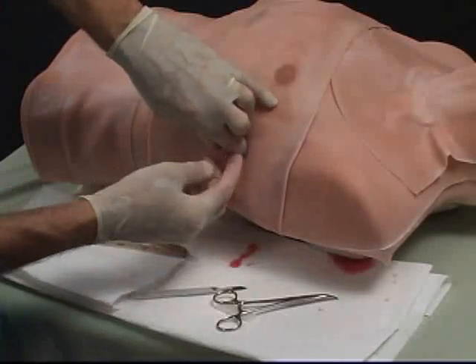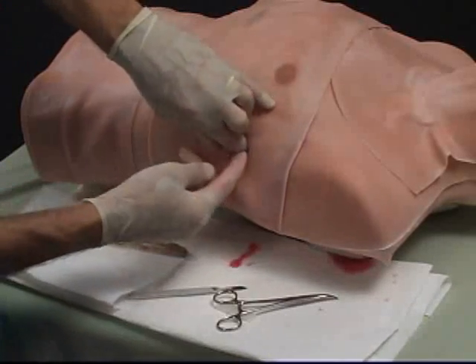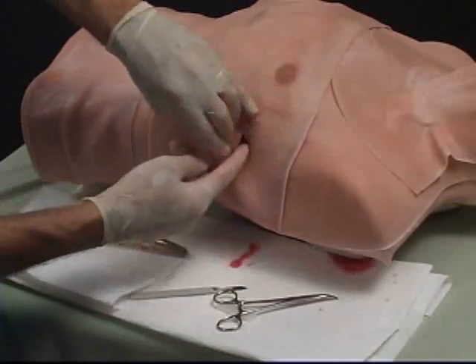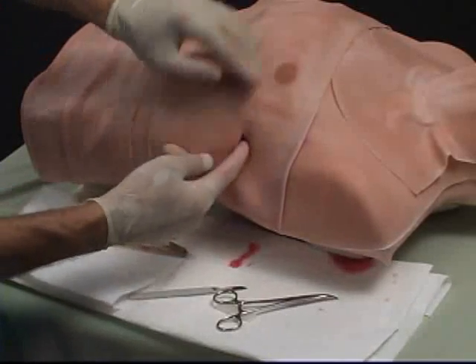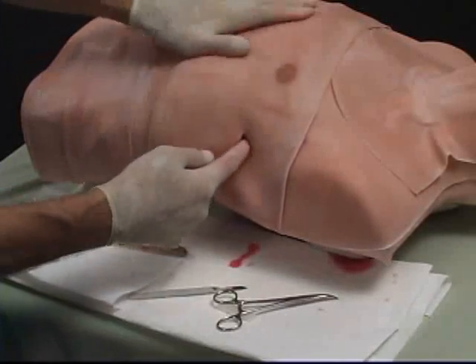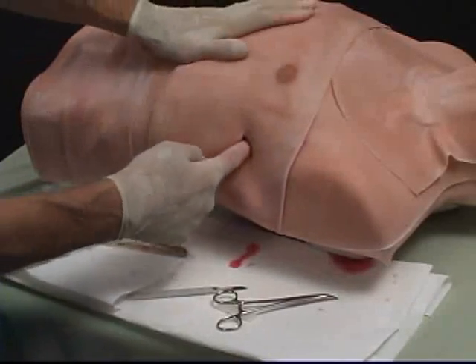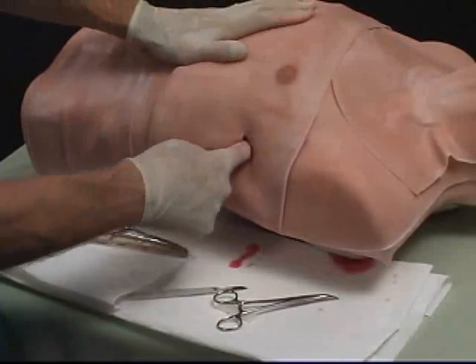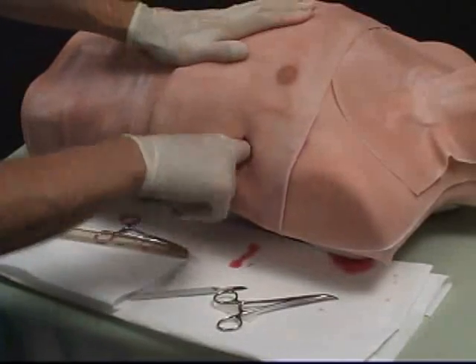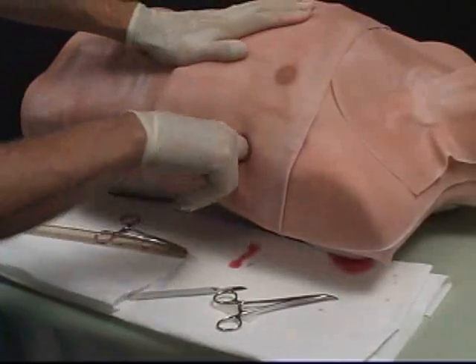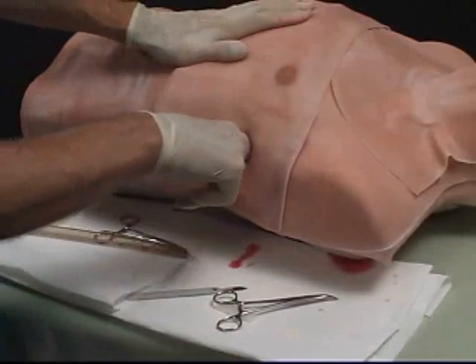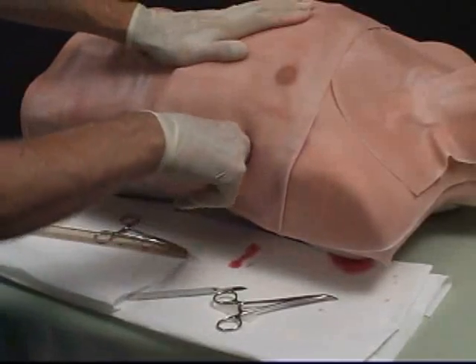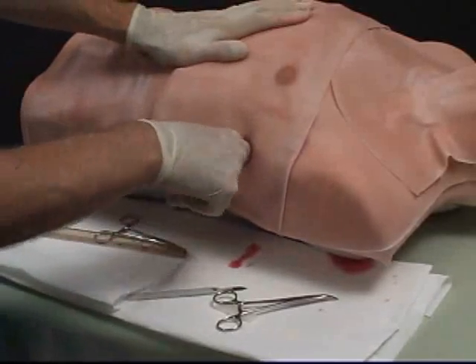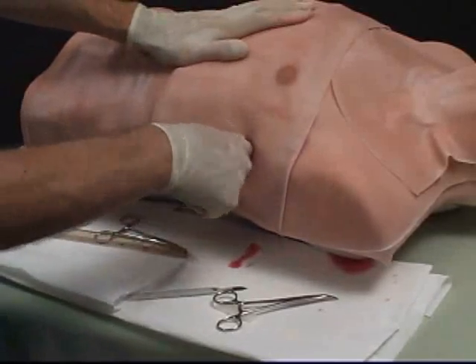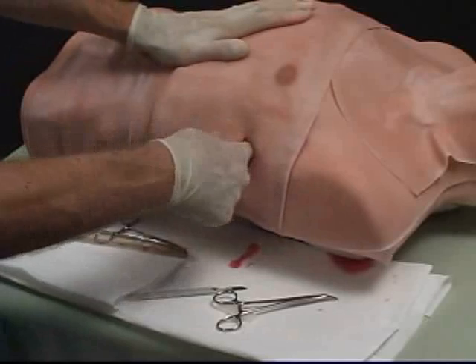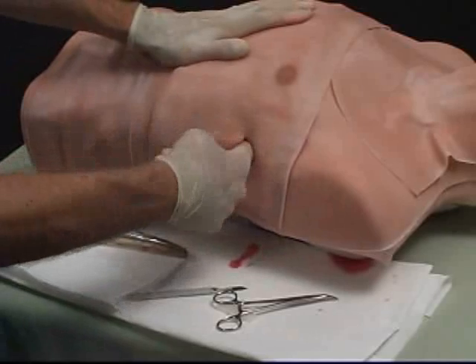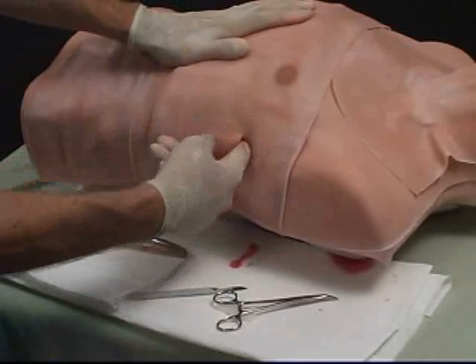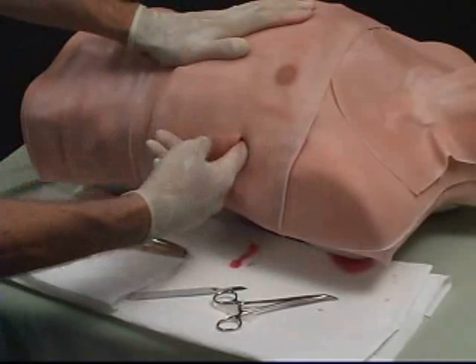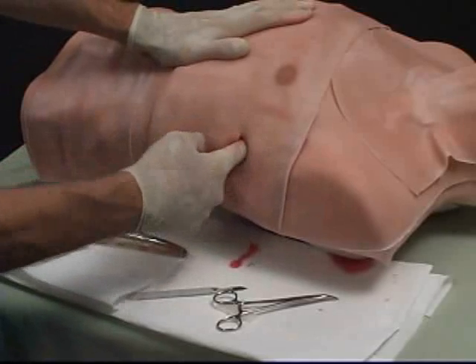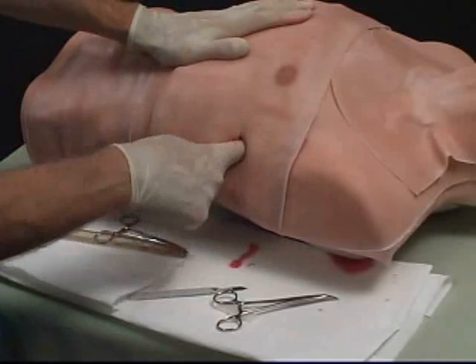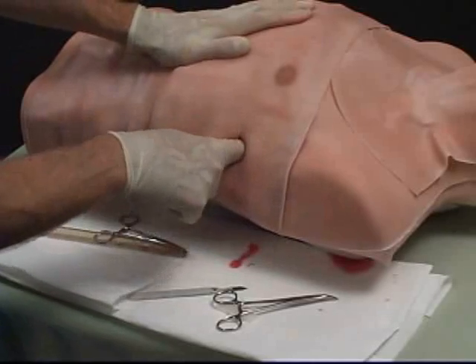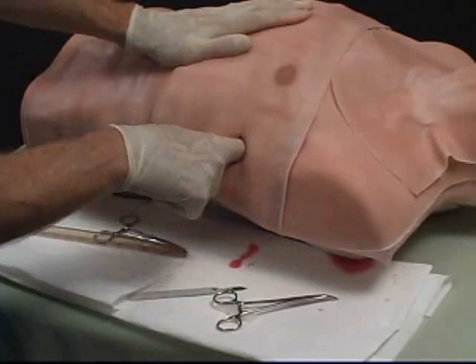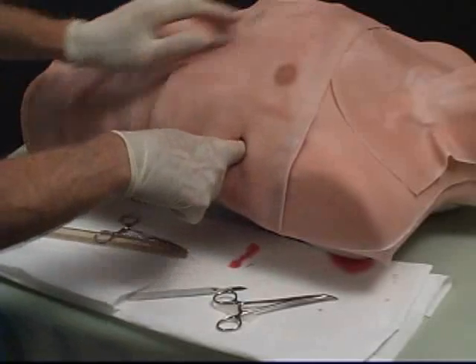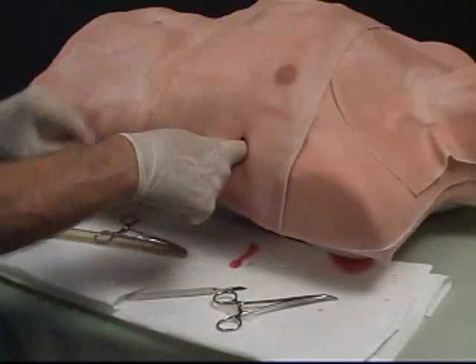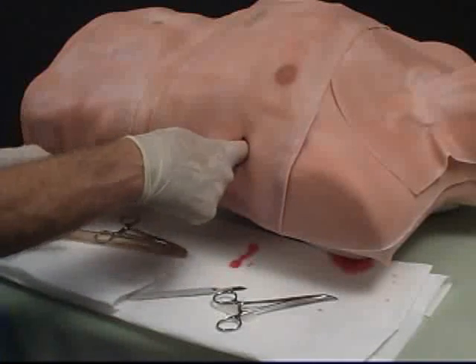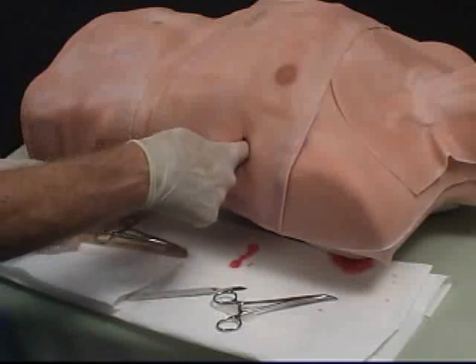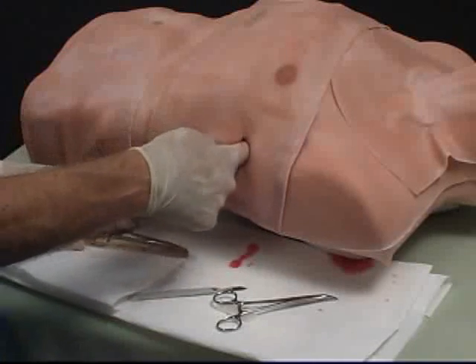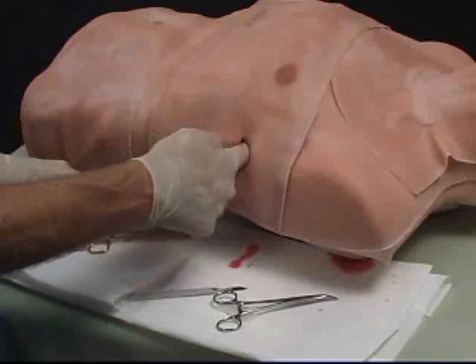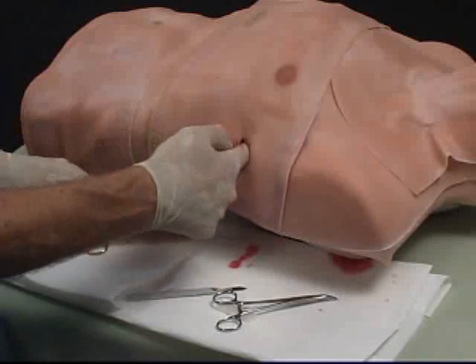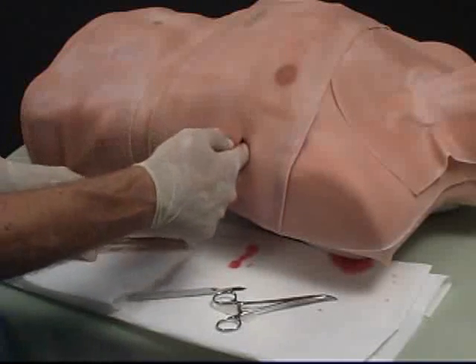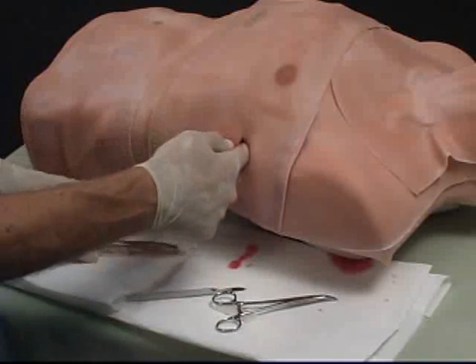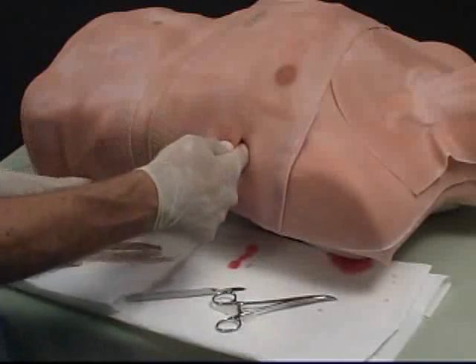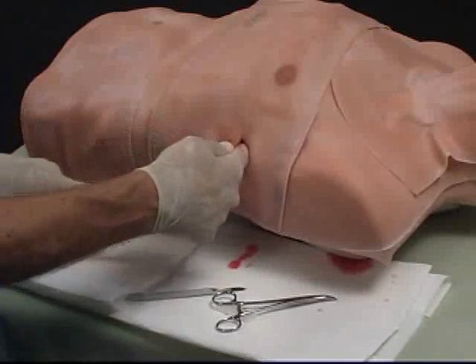When a finger is inserted into the cavity, the inflation and deflation of the delicate lung tissue can be felt.